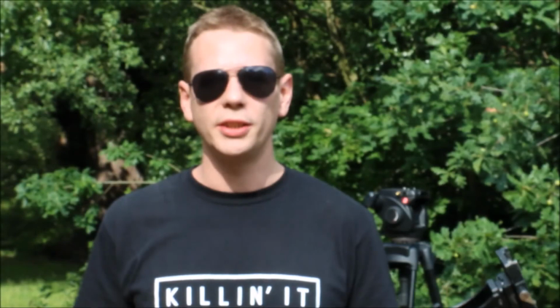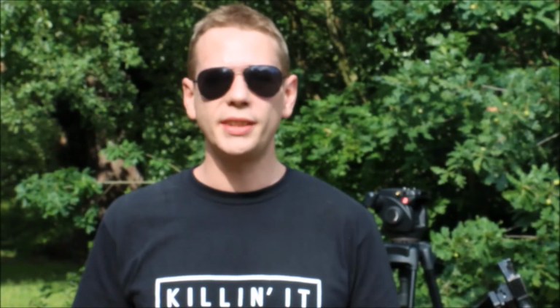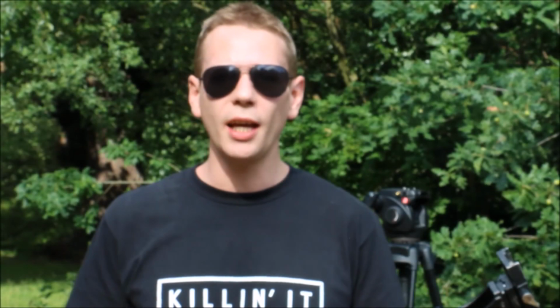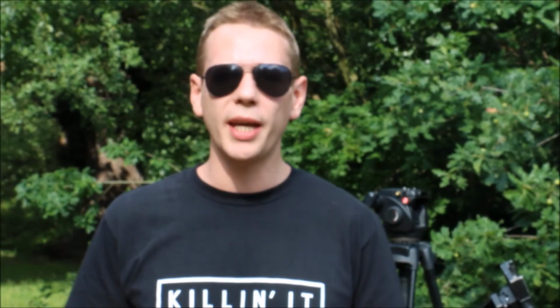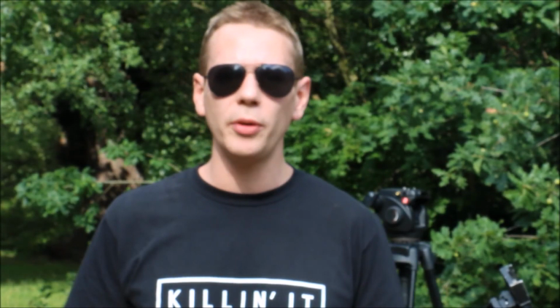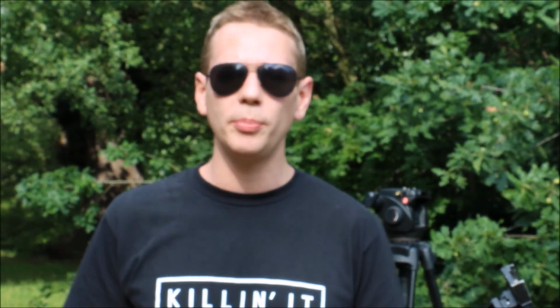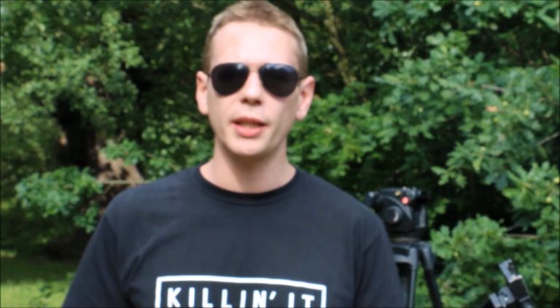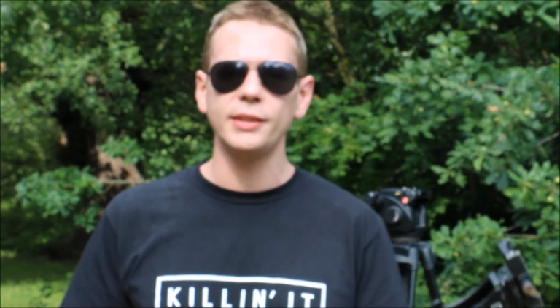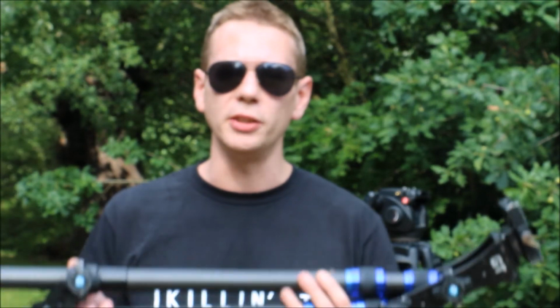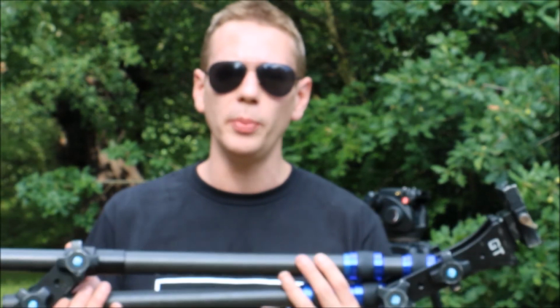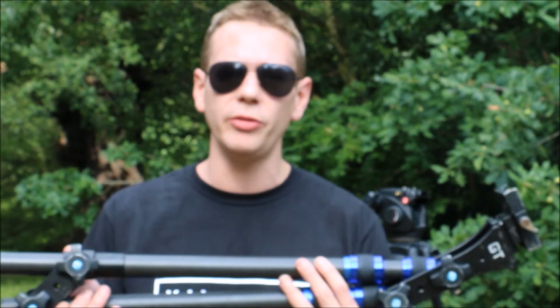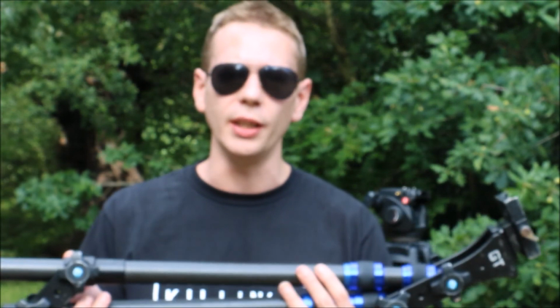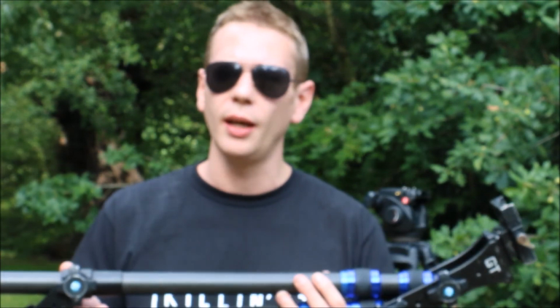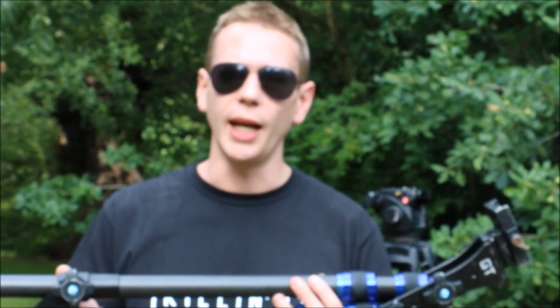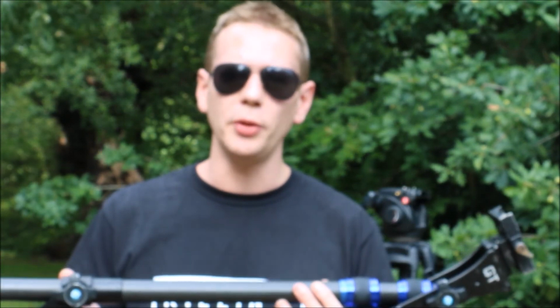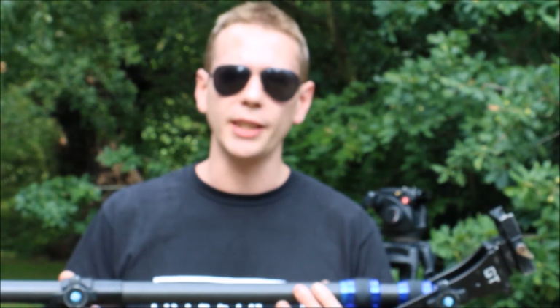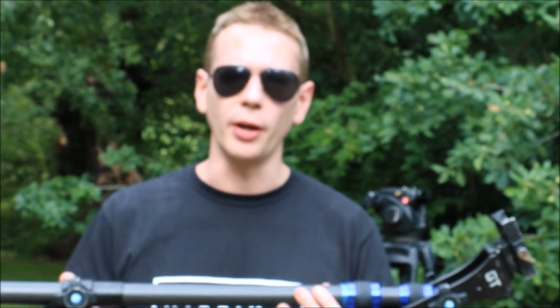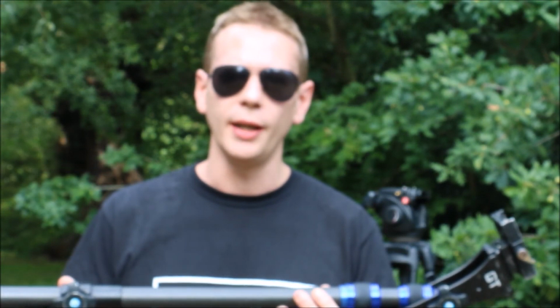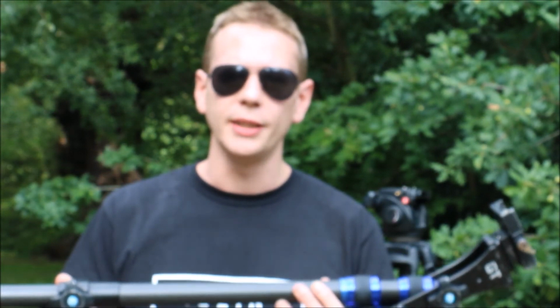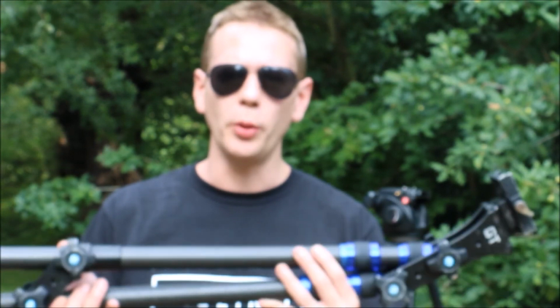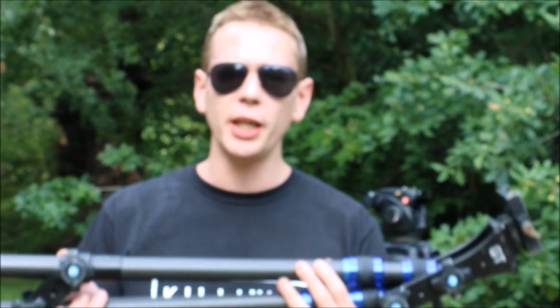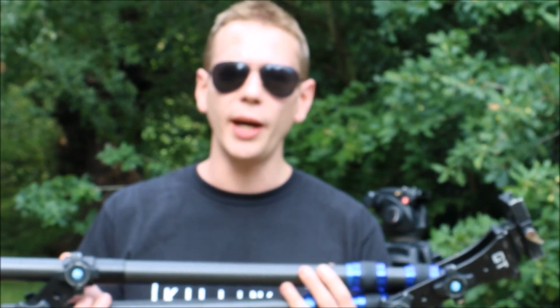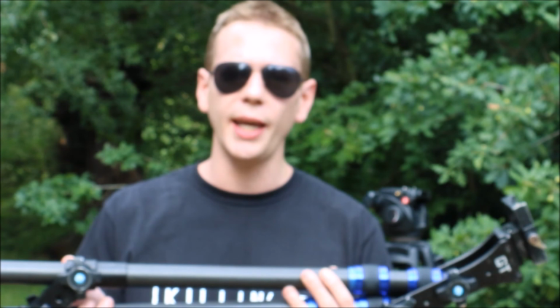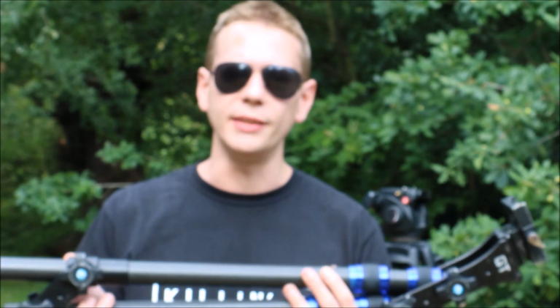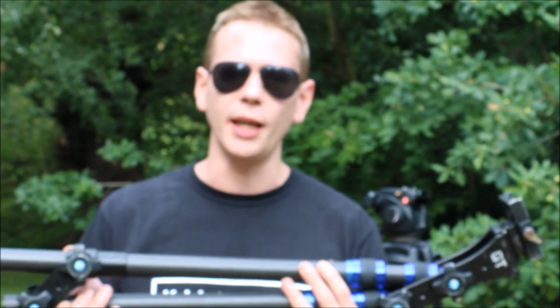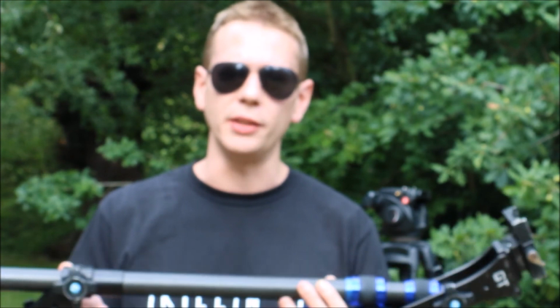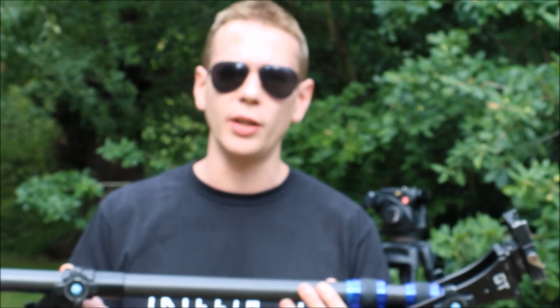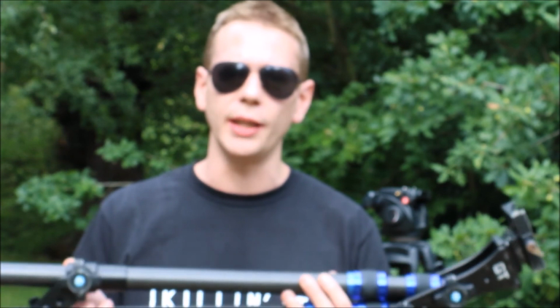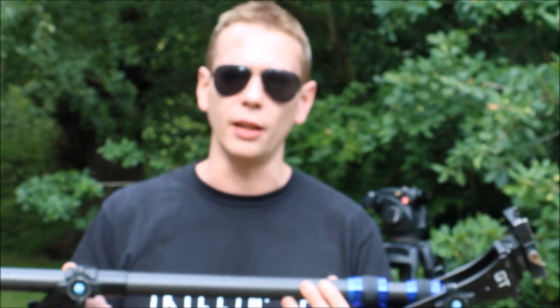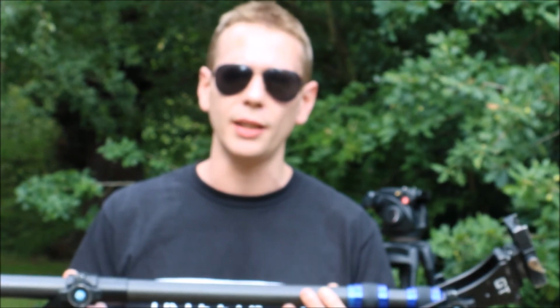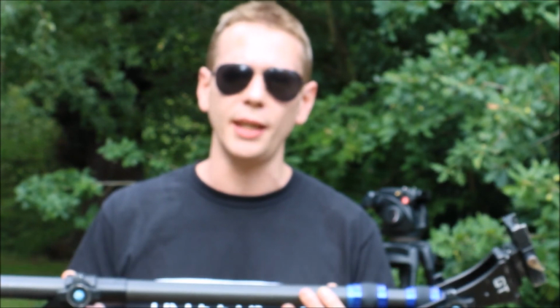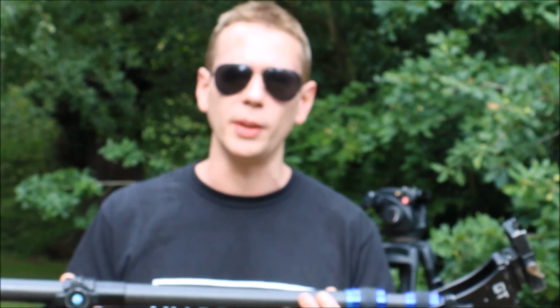Setting up a camera jib like this is no mean feat and I'm no expert, so we're going to go ahead and see how difficult and how long it takes me.